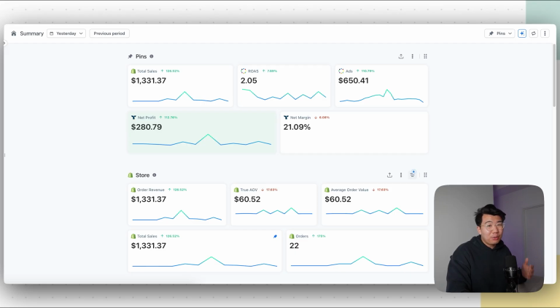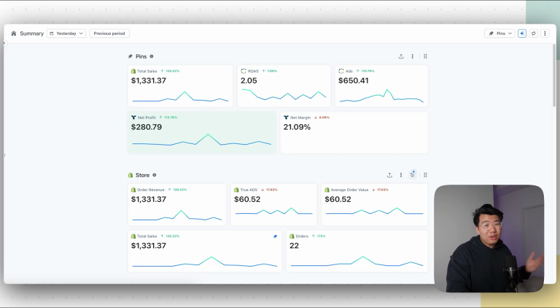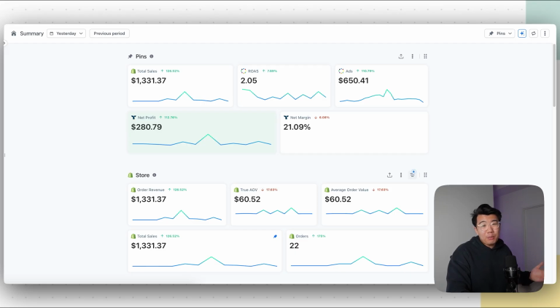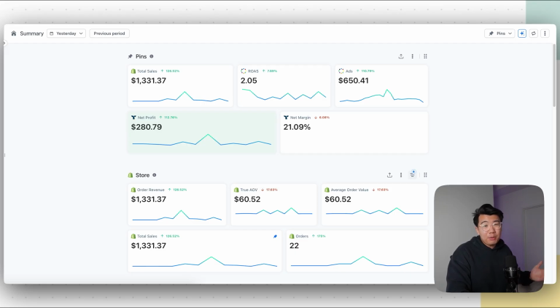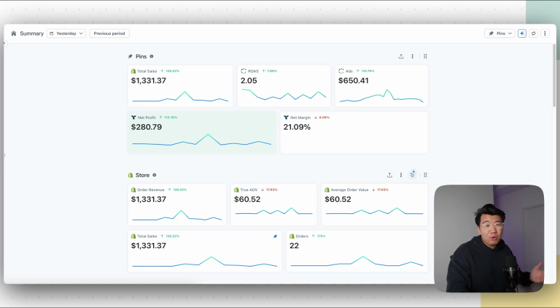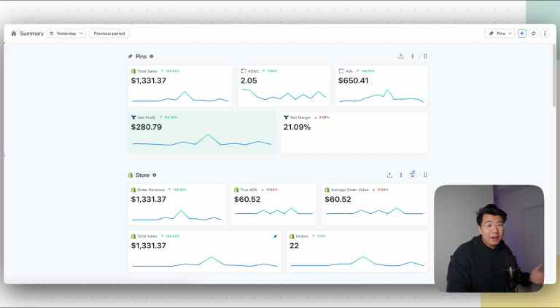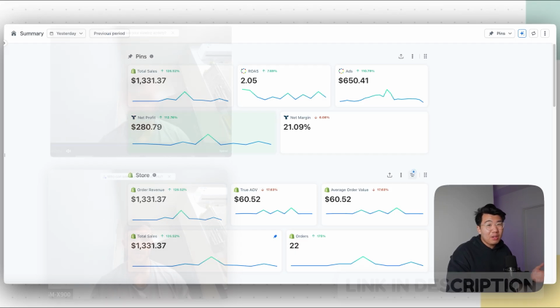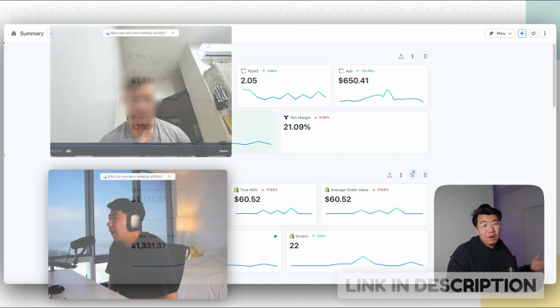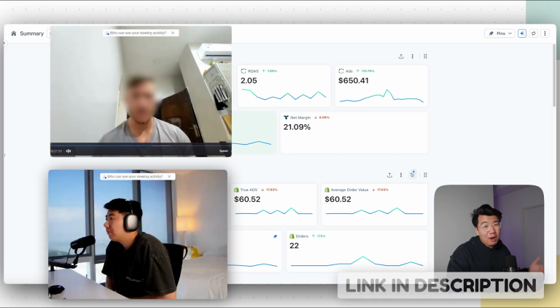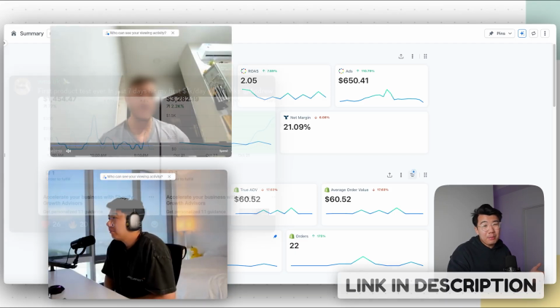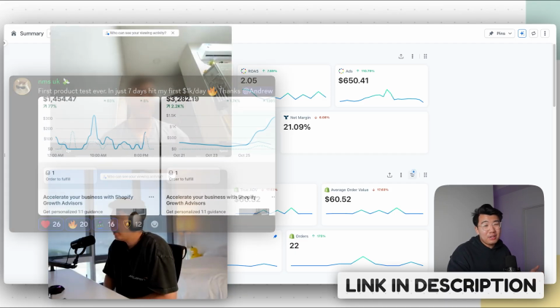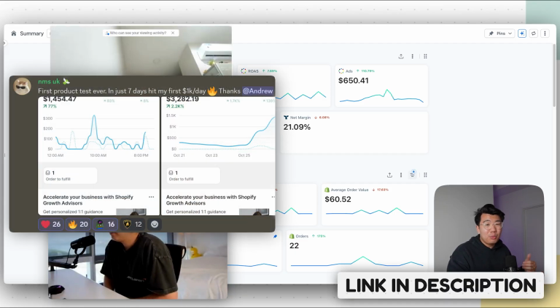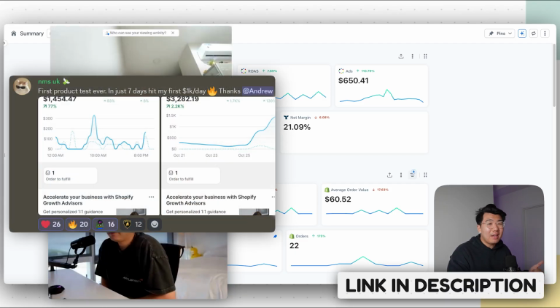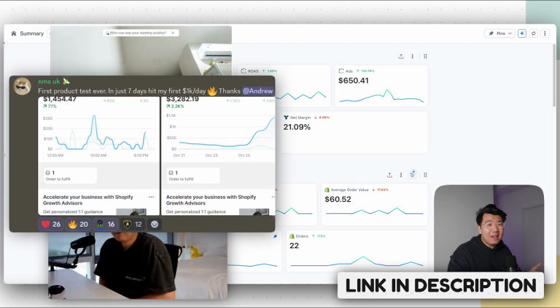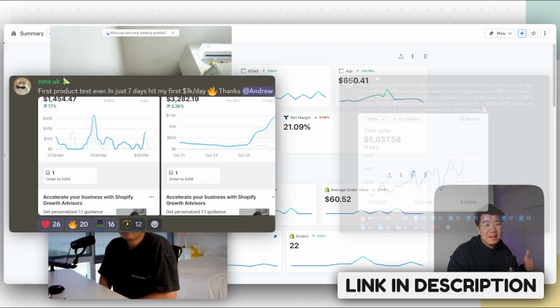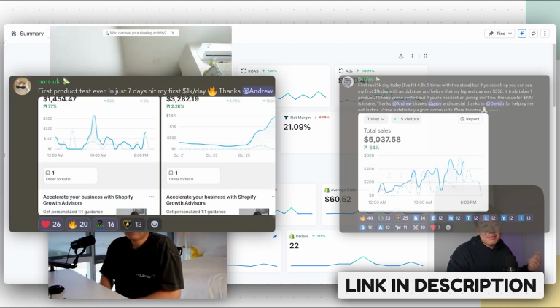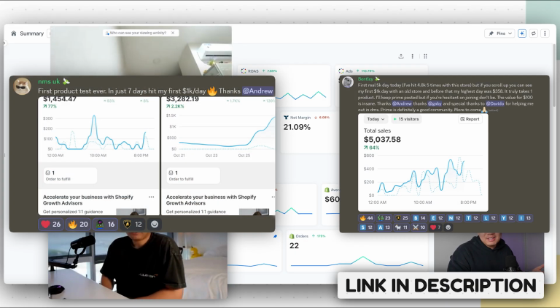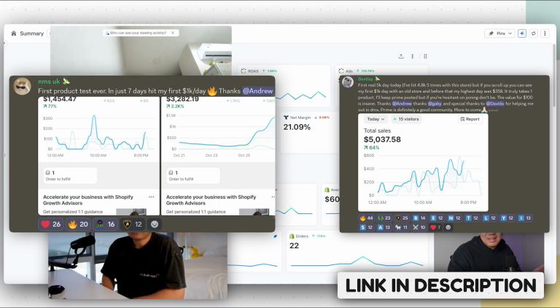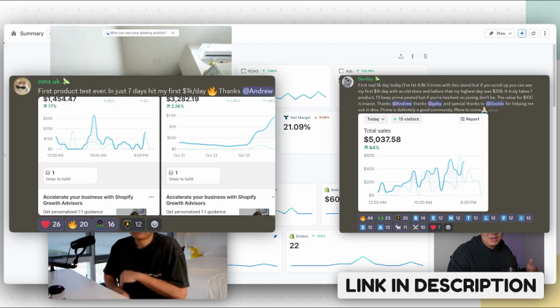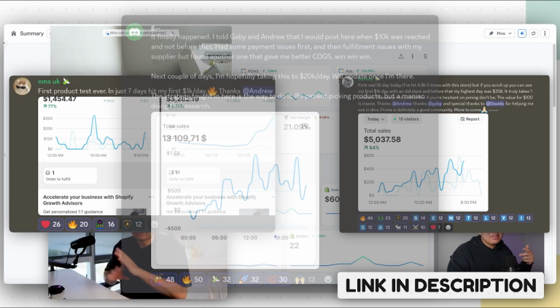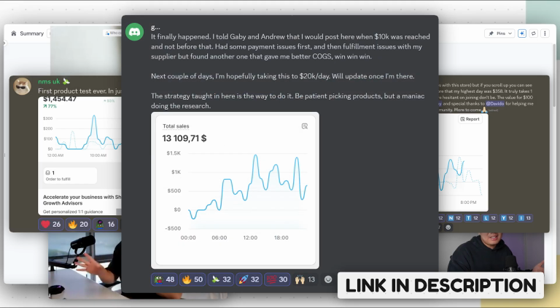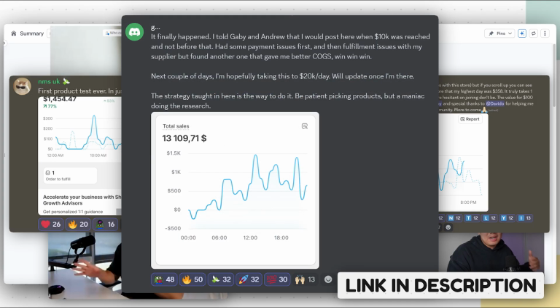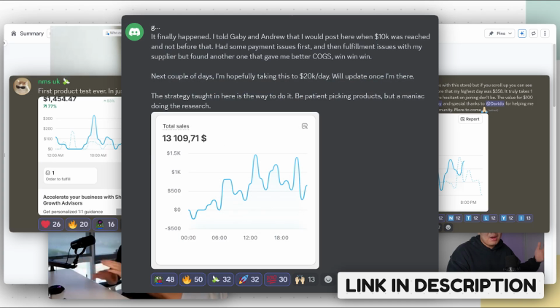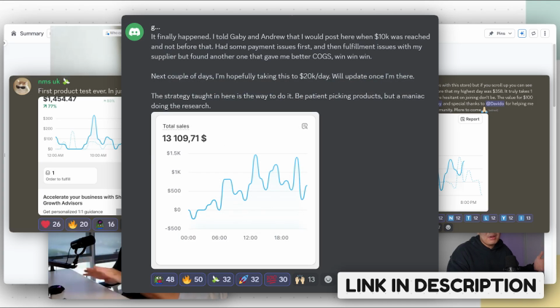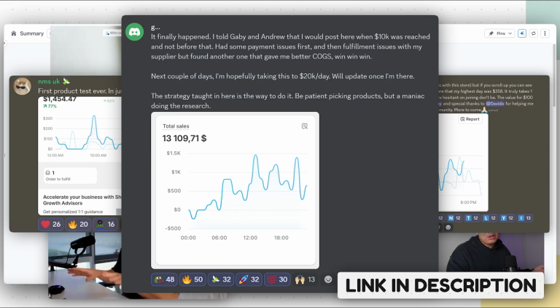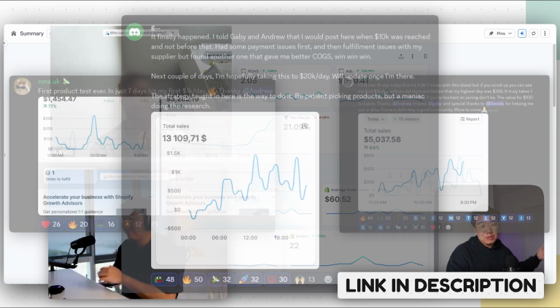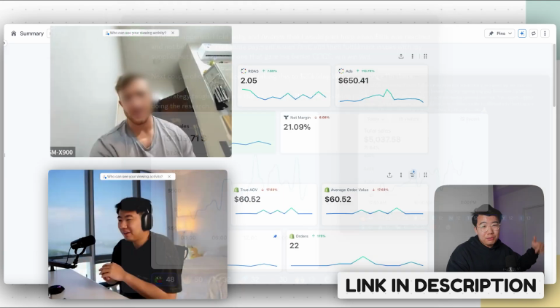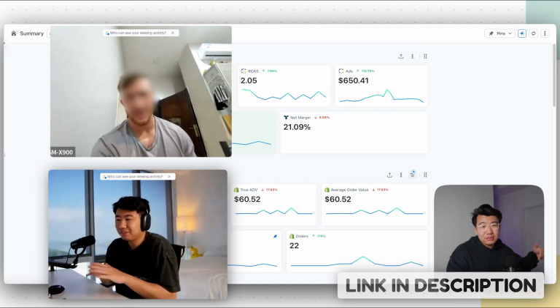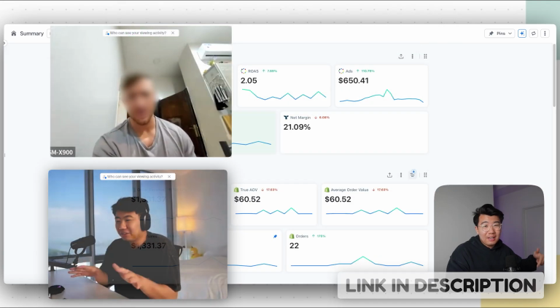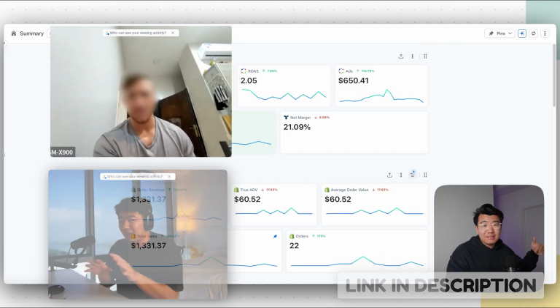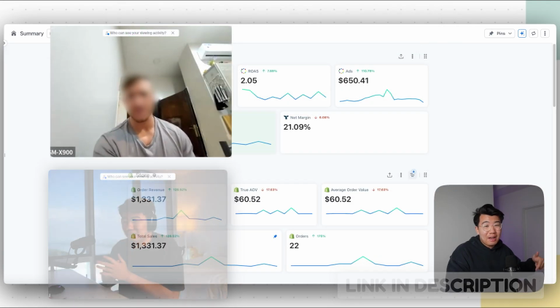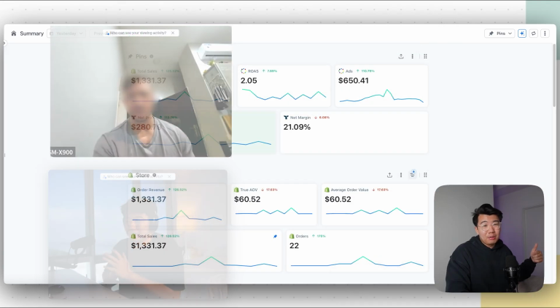If you want to go ahead and join my one-on-one program where I help you scale to 1K a day, 5K a day, or even 10K a day and above, go to the first link down below.